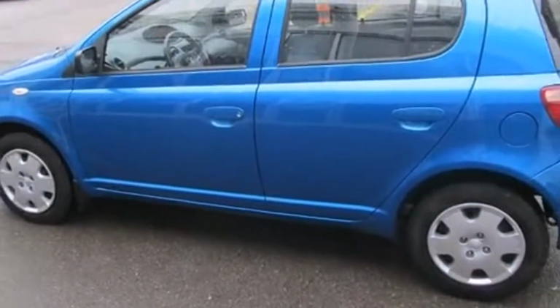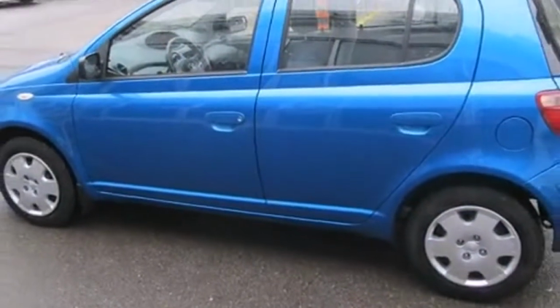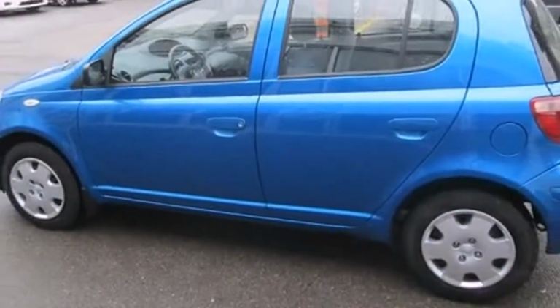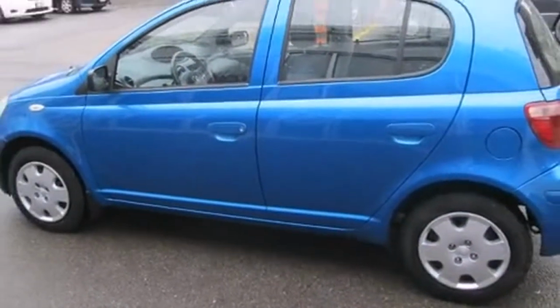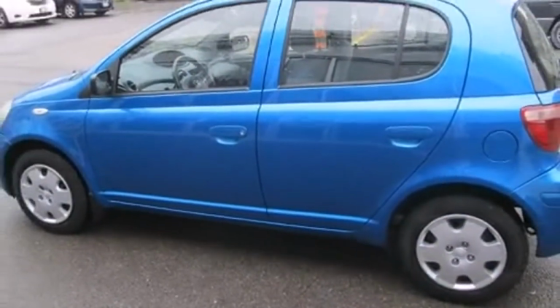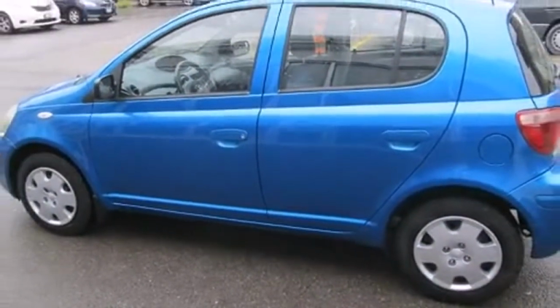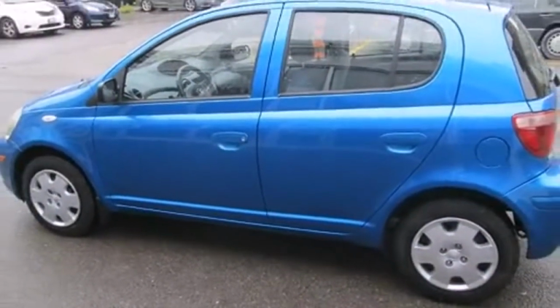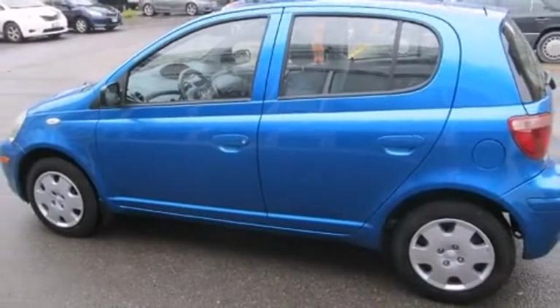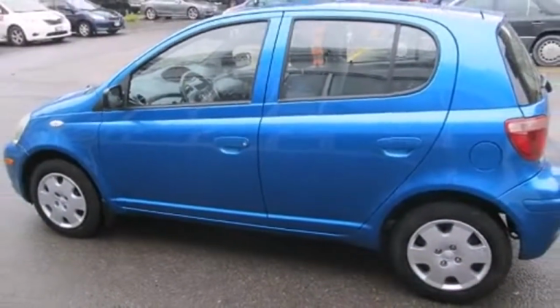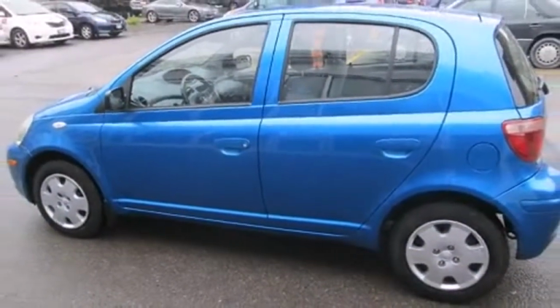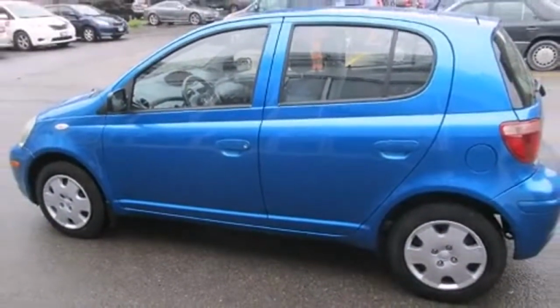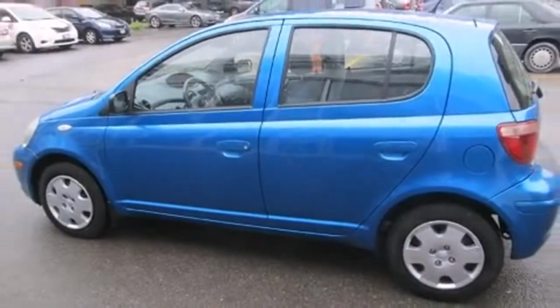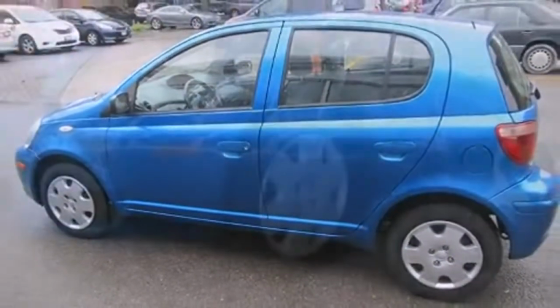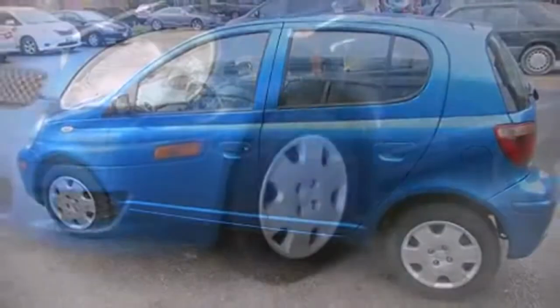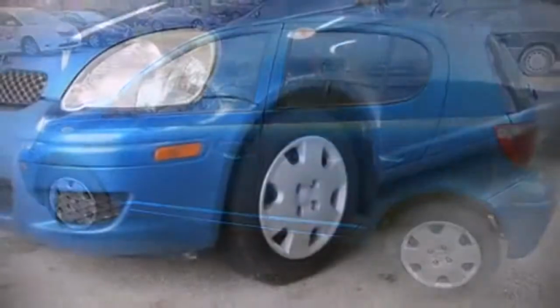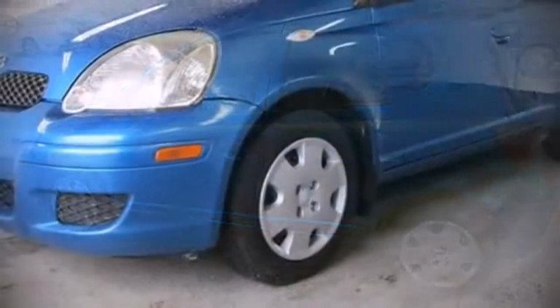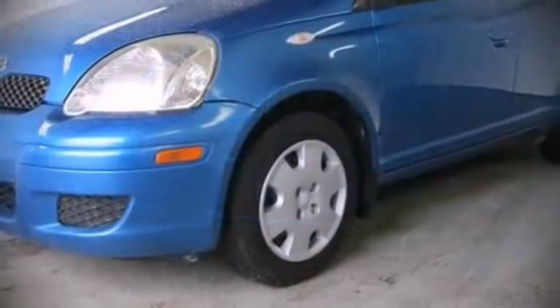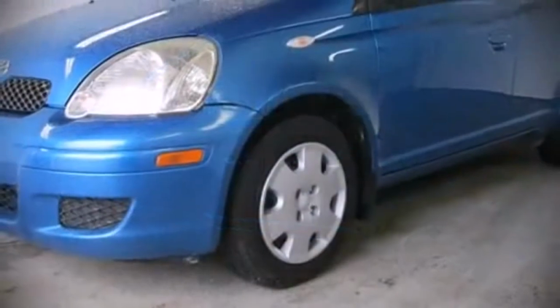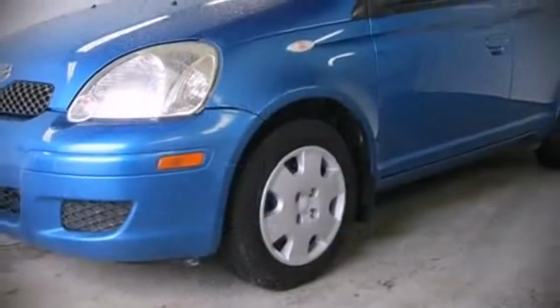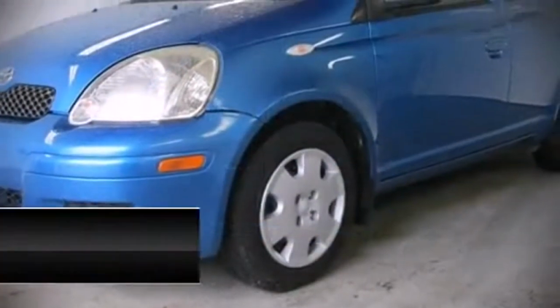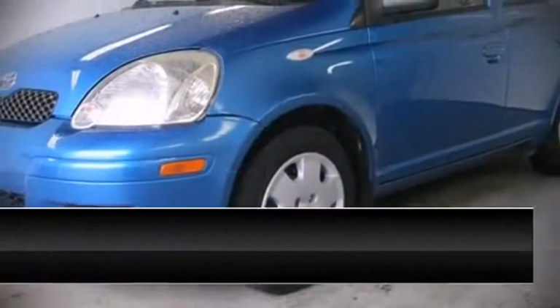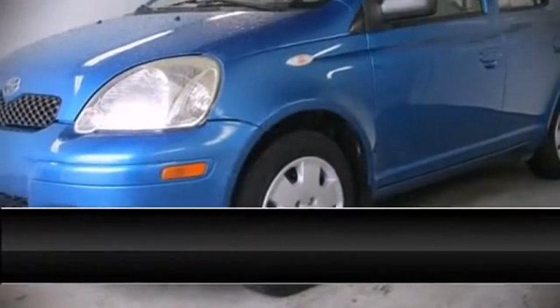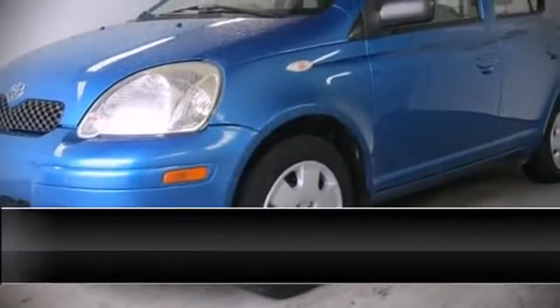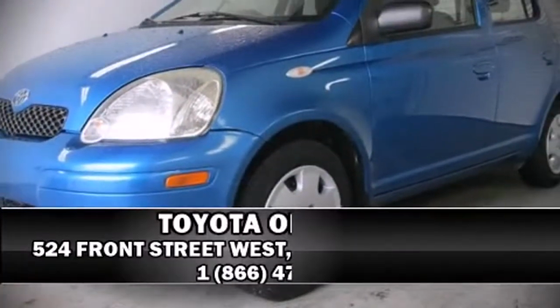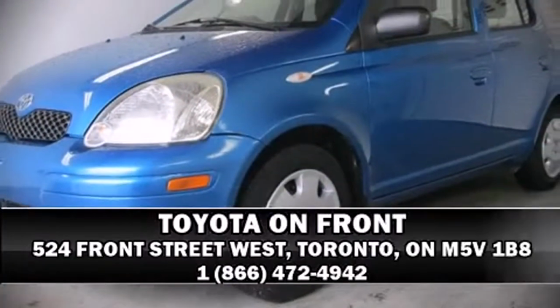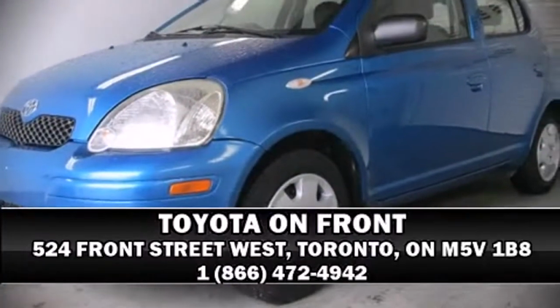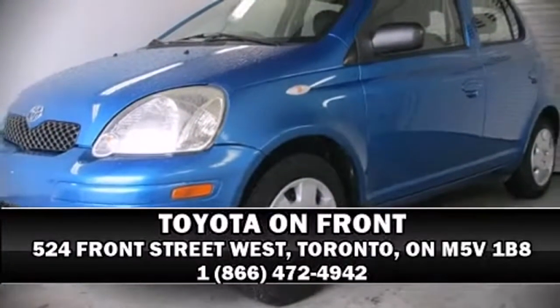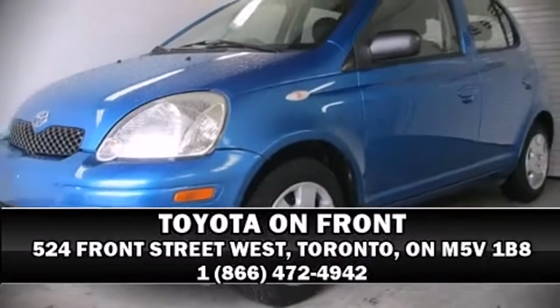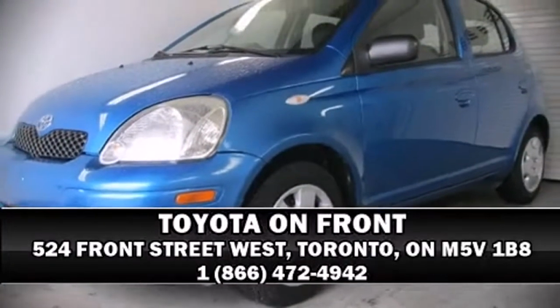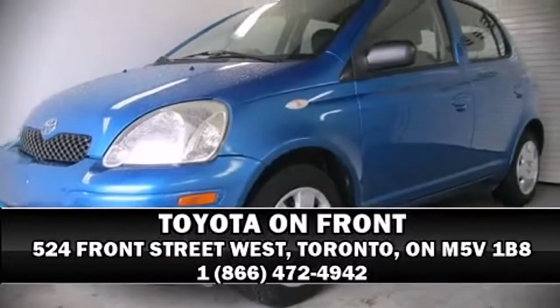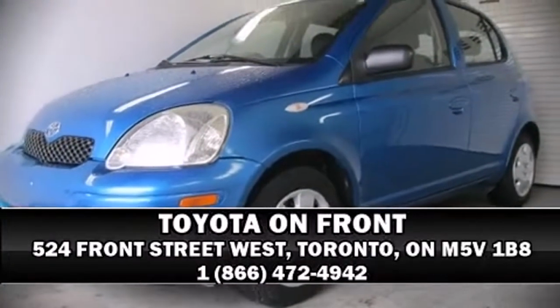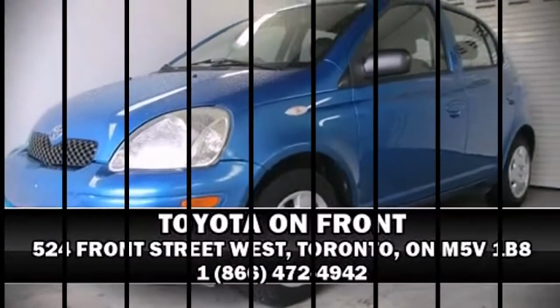Our sales staff will help you find a vehicle that you've been searching for. Please don't hesitate to give us a call.